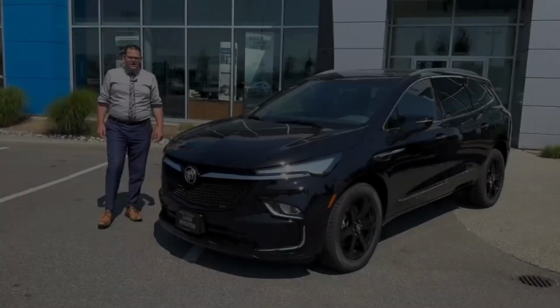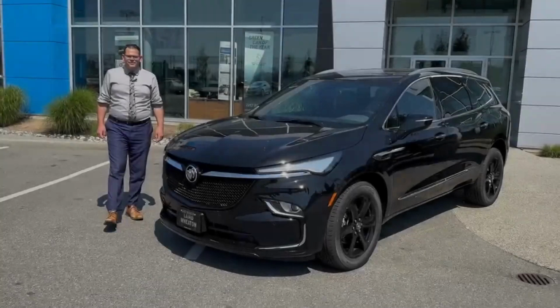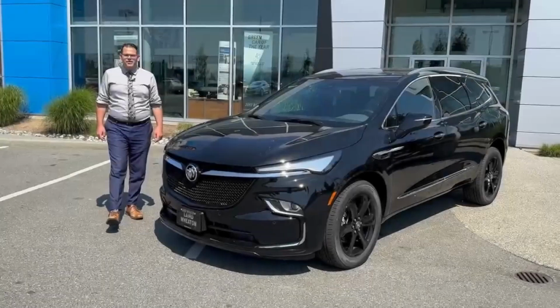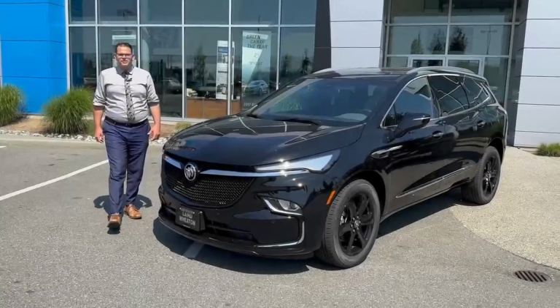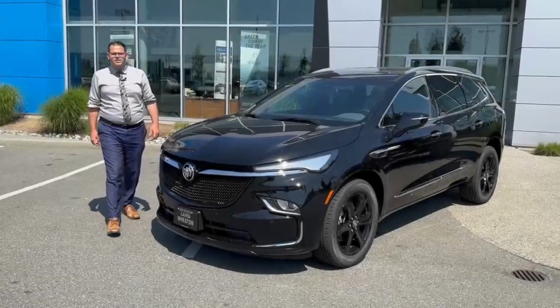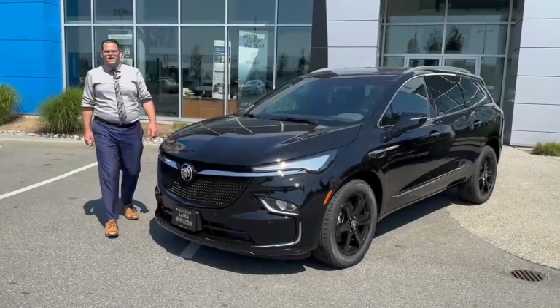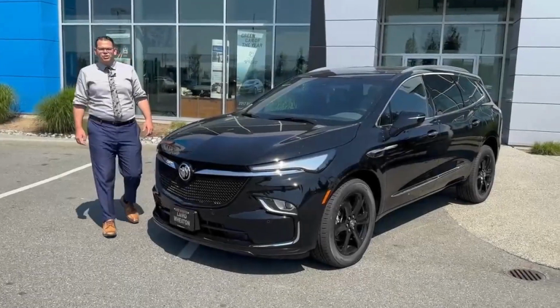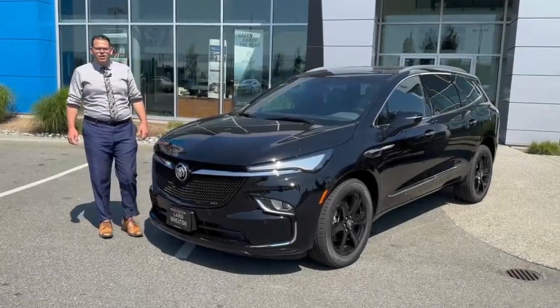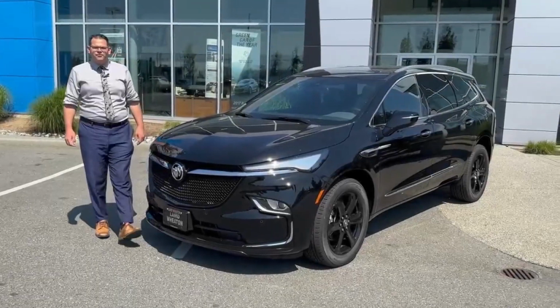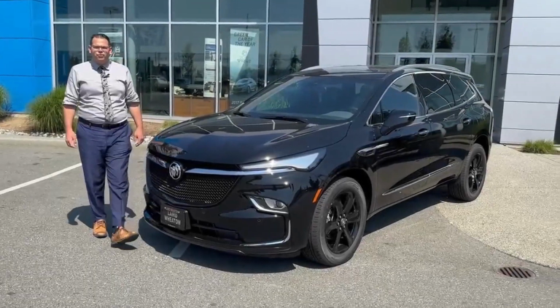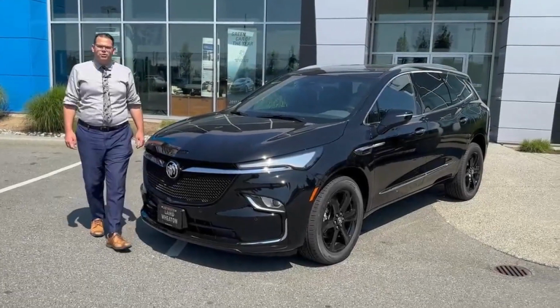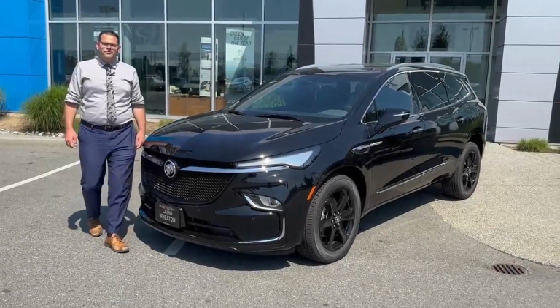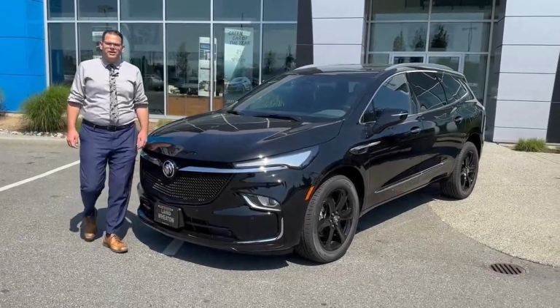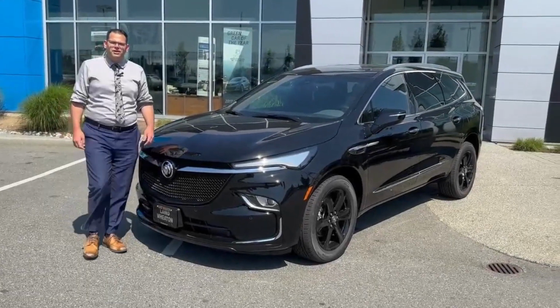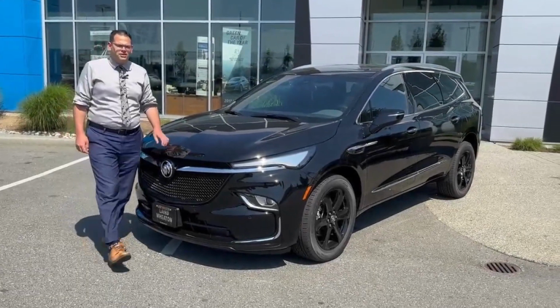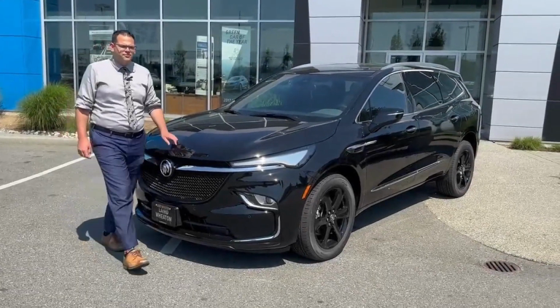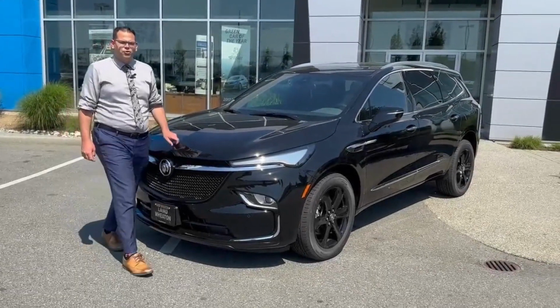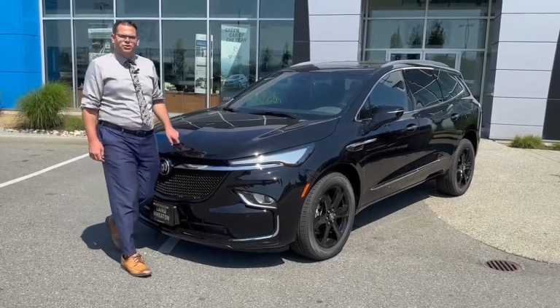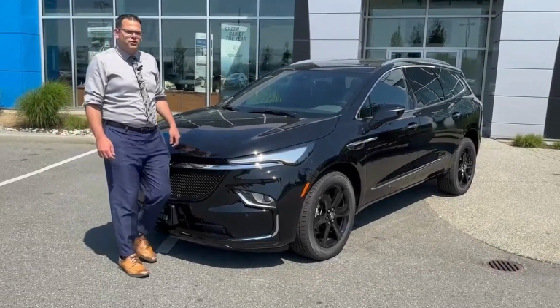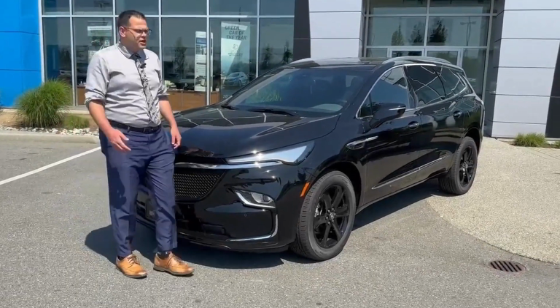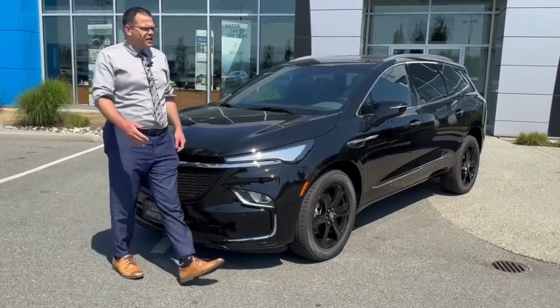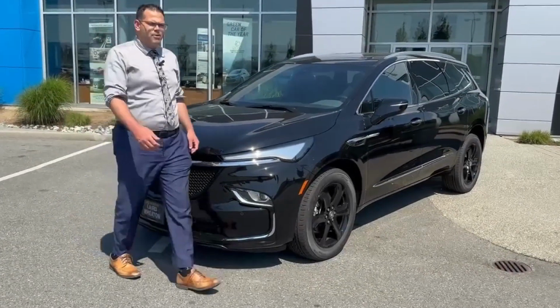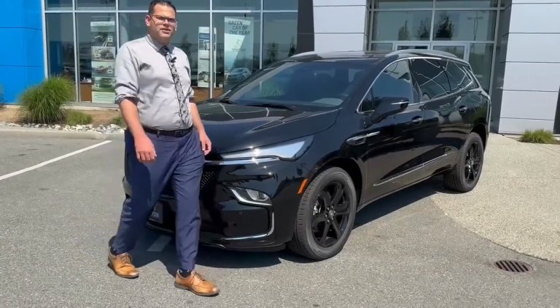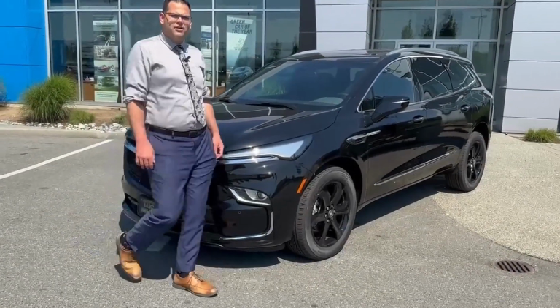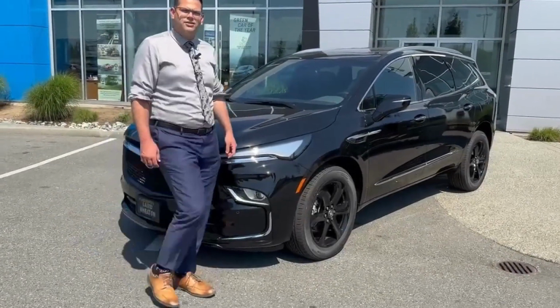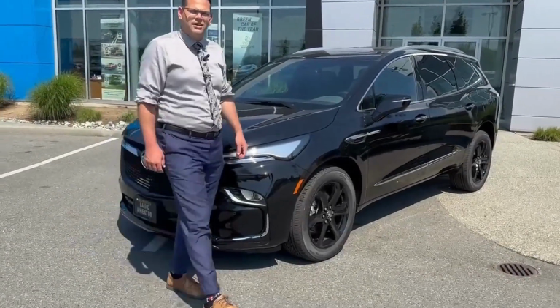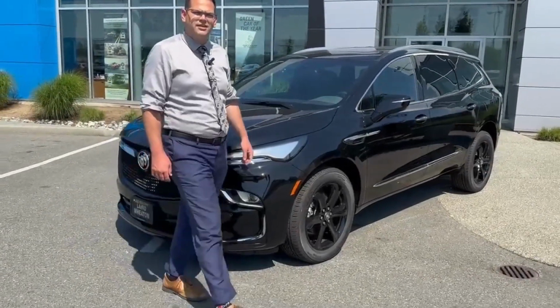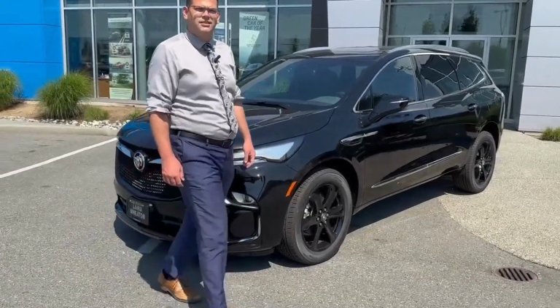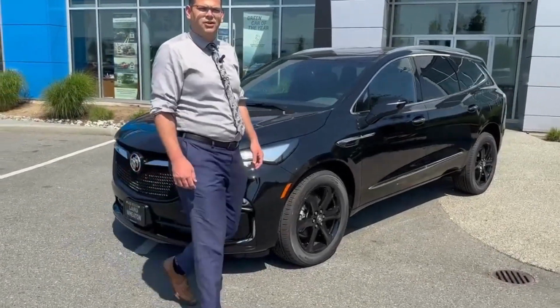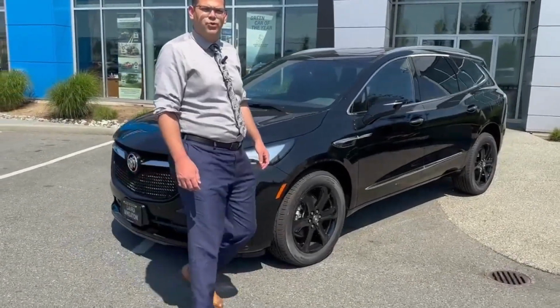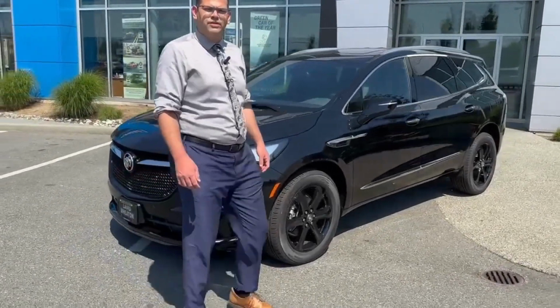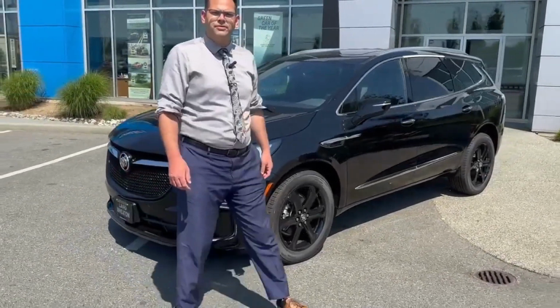If this luxury affordable vehicle is for you, come on down to see us at Laird Wheaton.